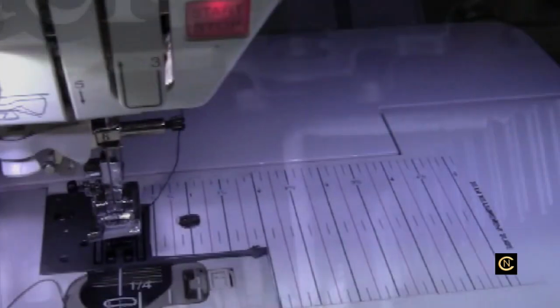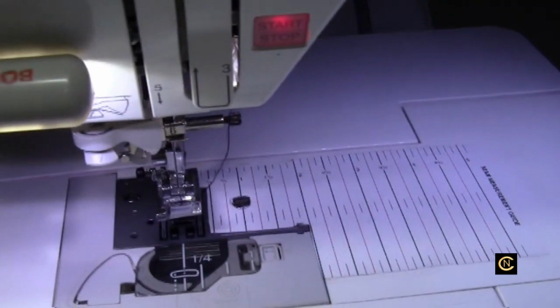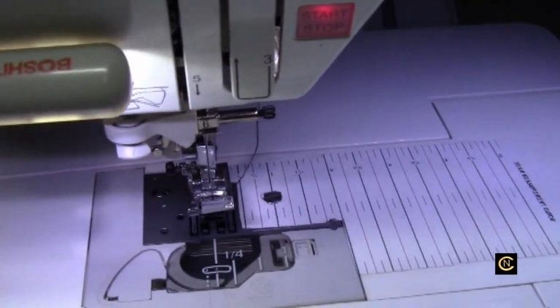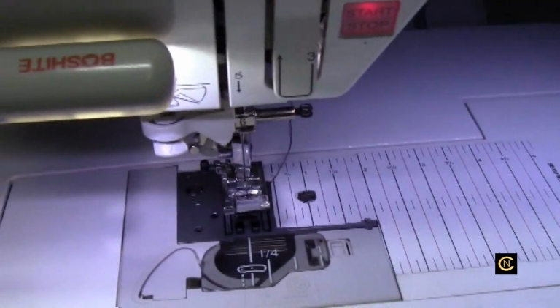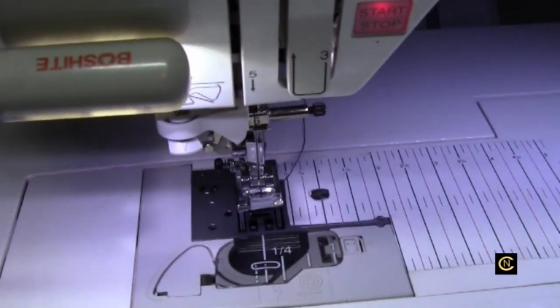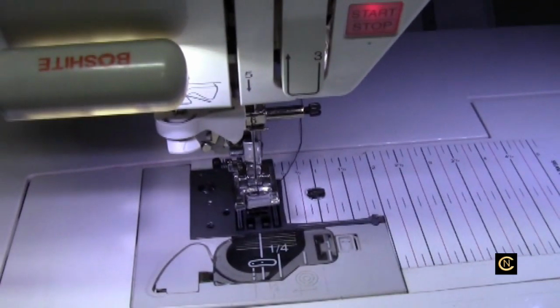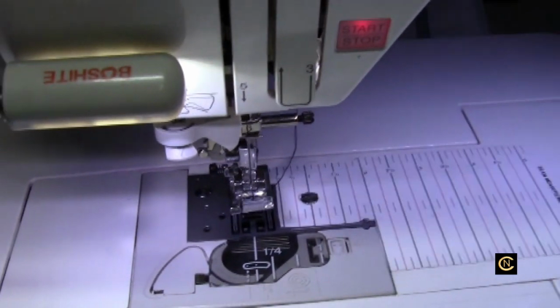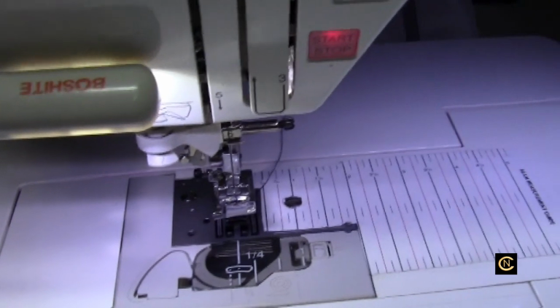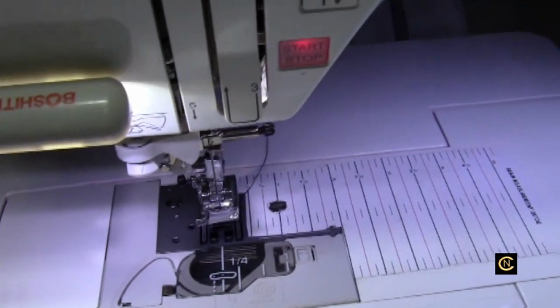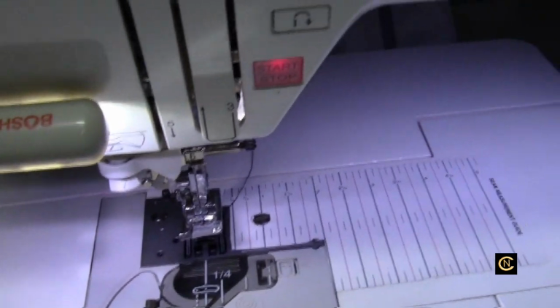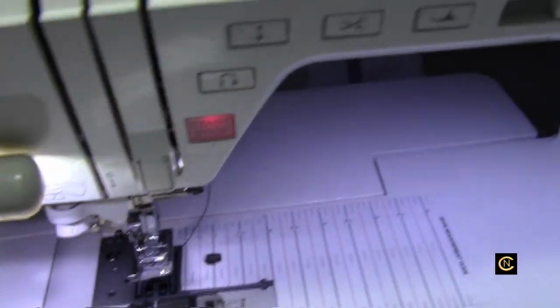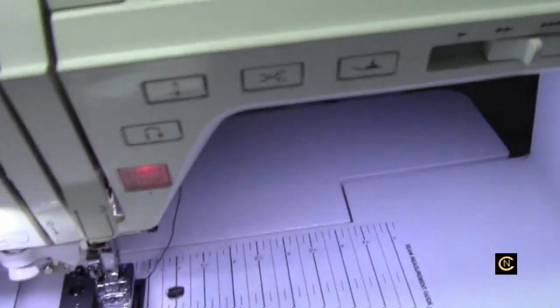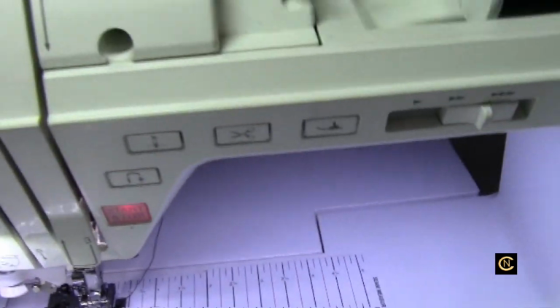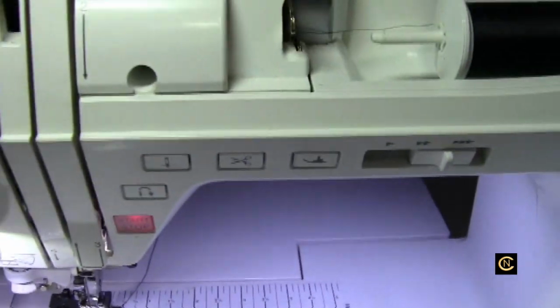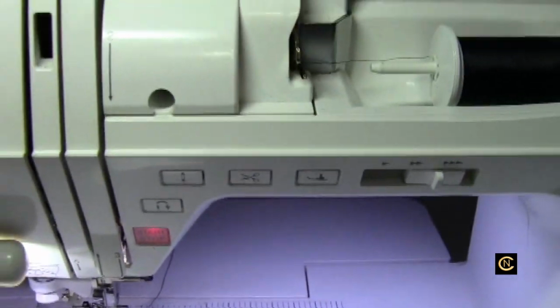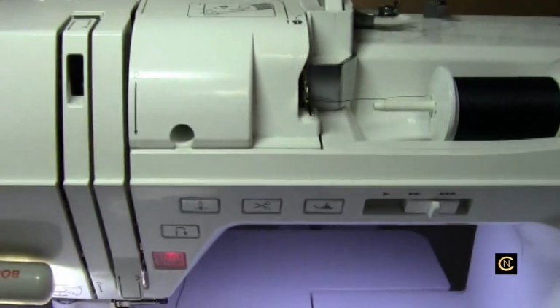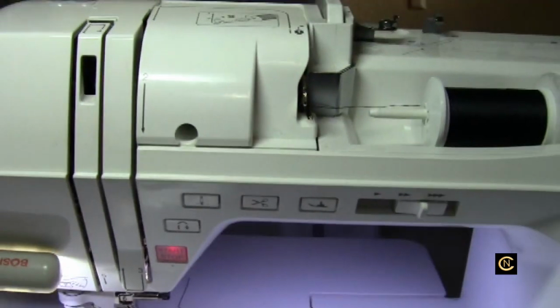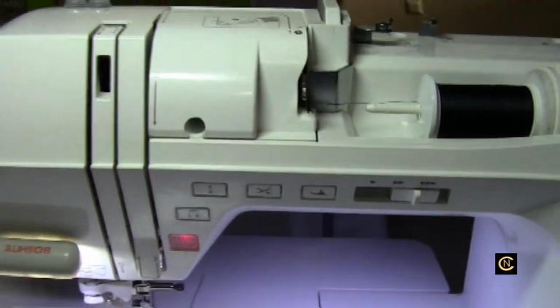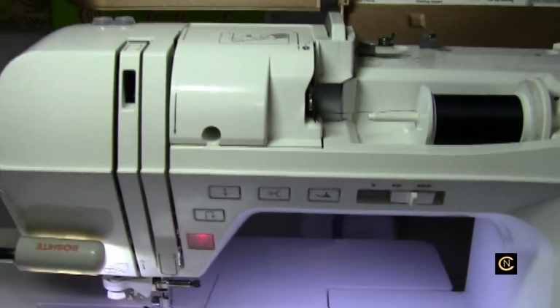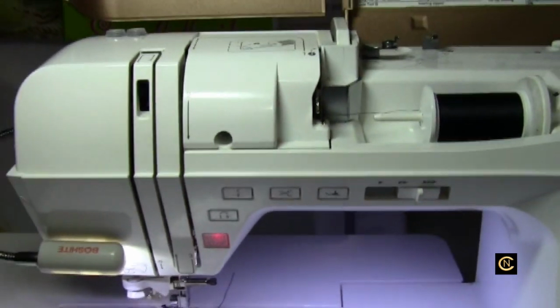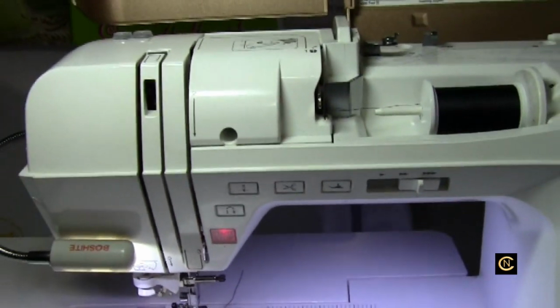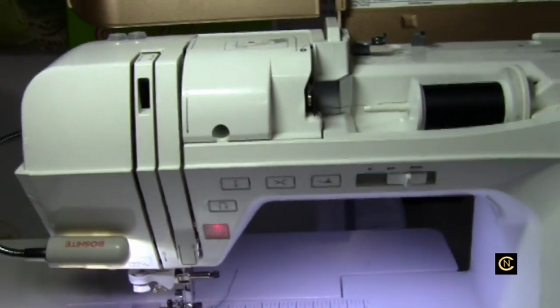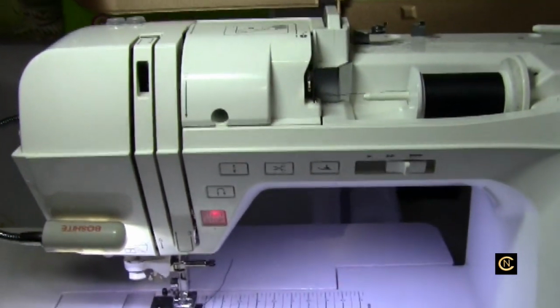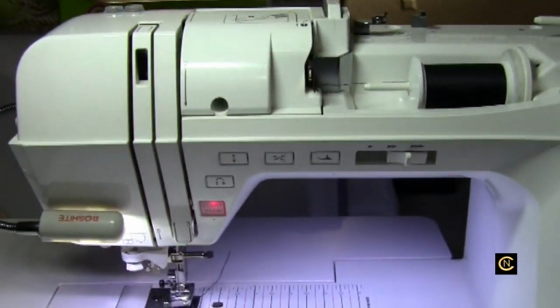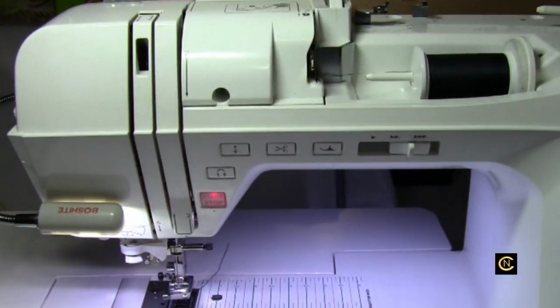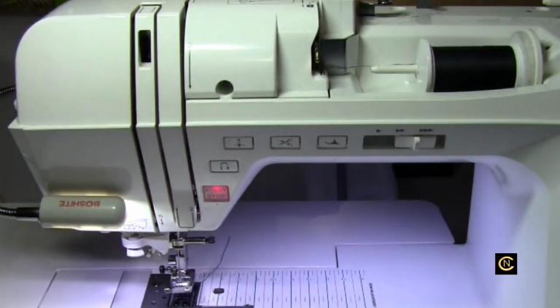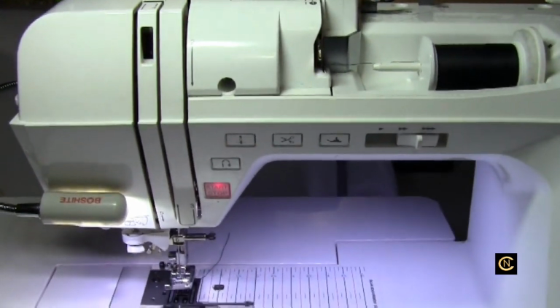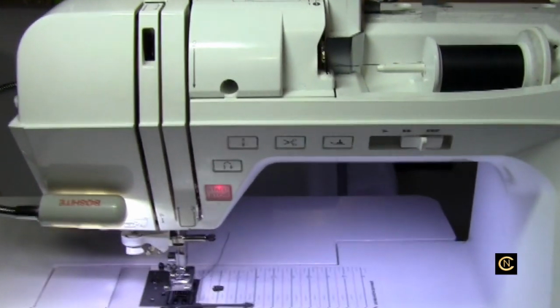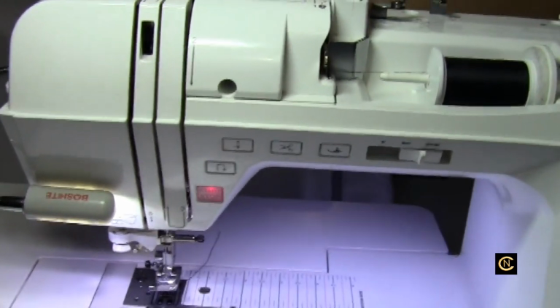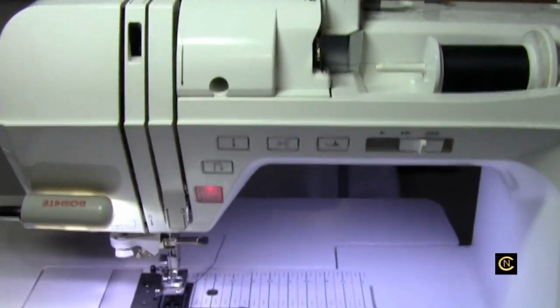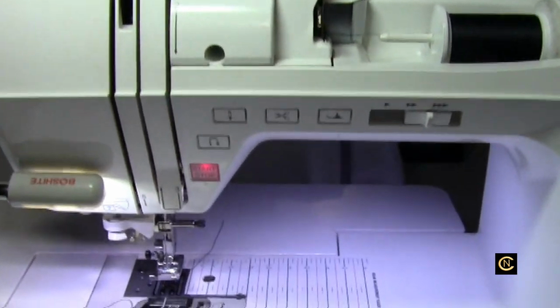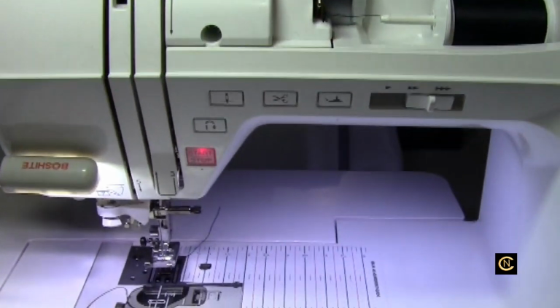Hi everybody, it's Christopher Naiman. I just got done putting this machine back together and I'm going to show you photos.